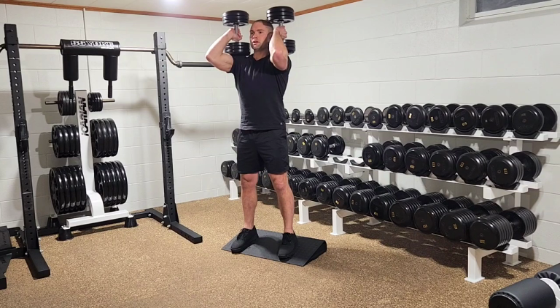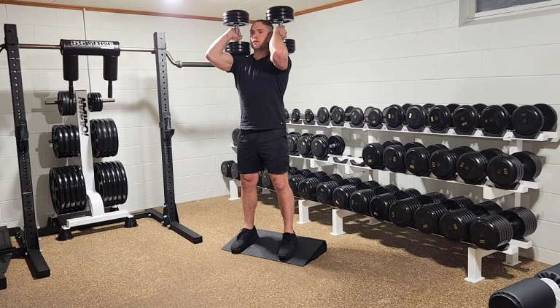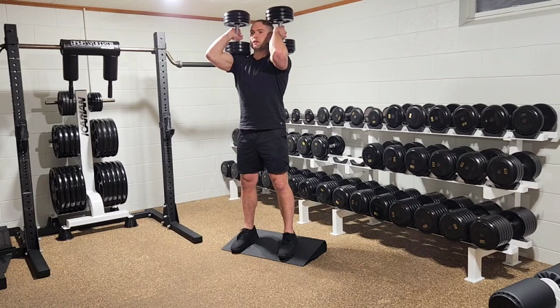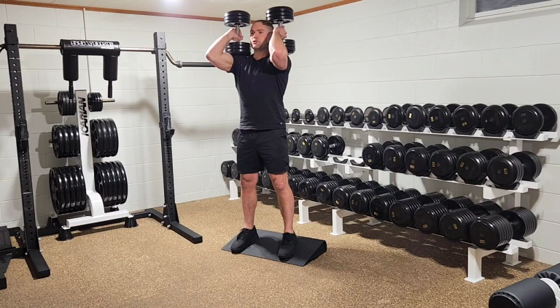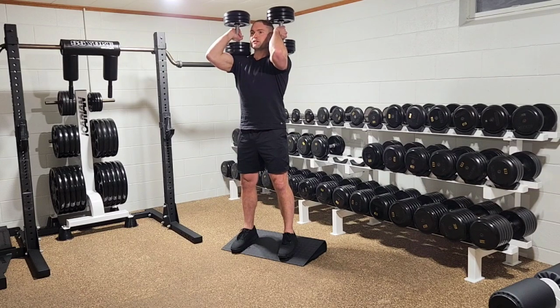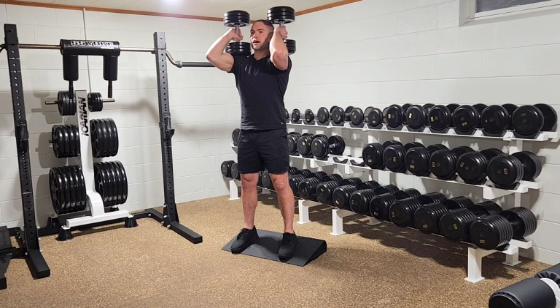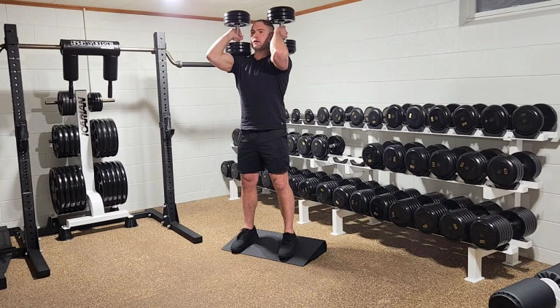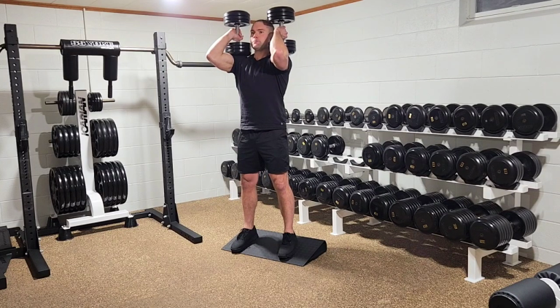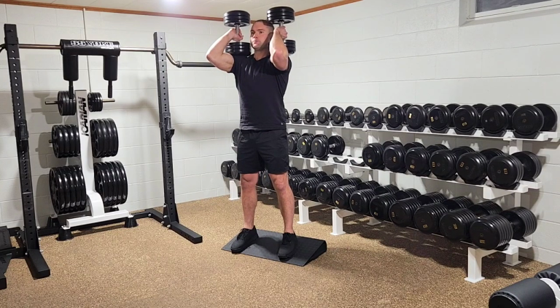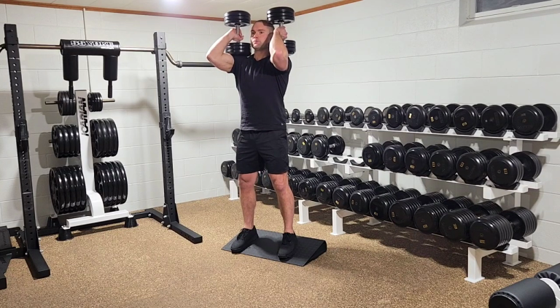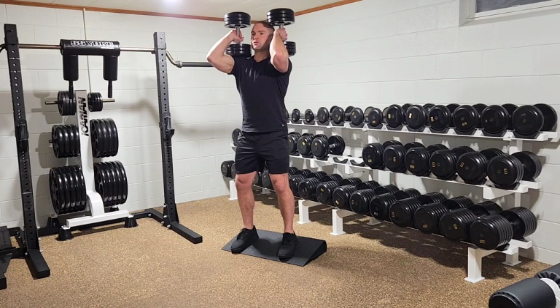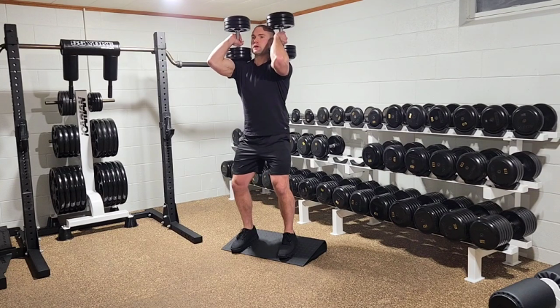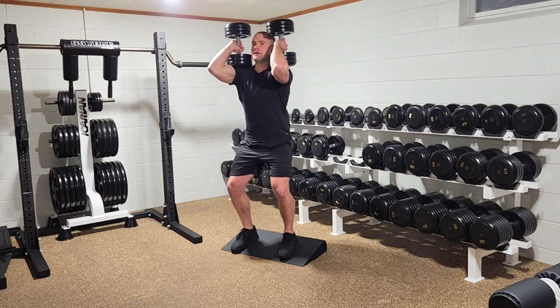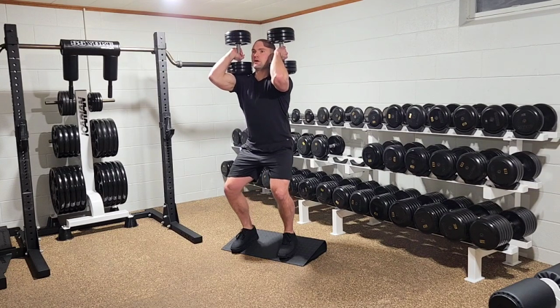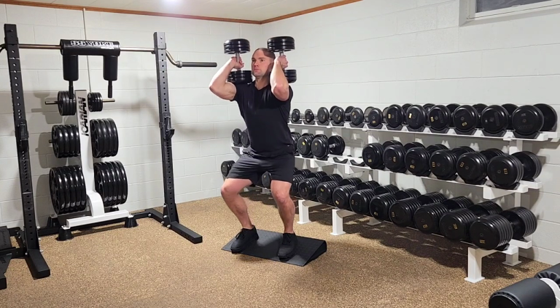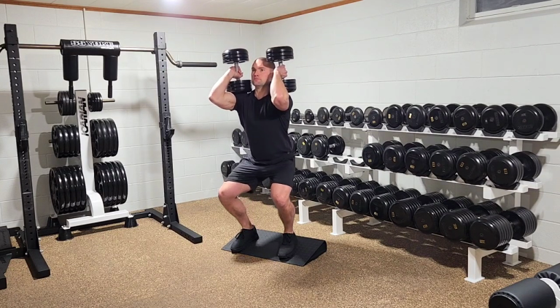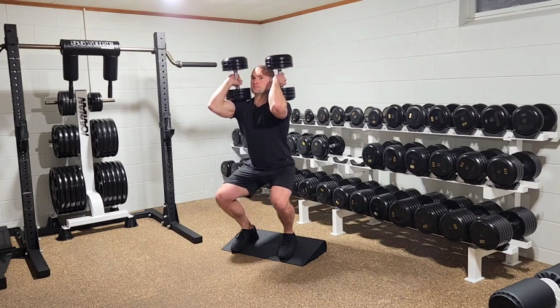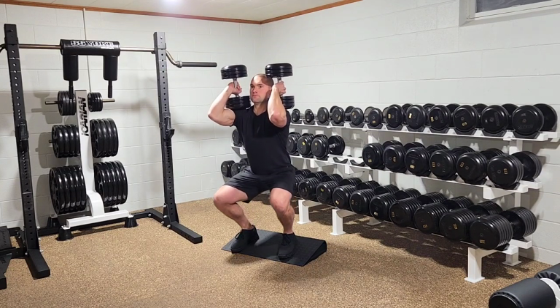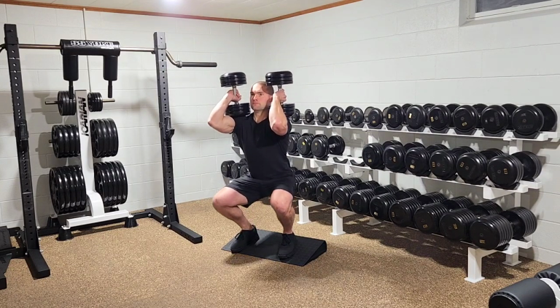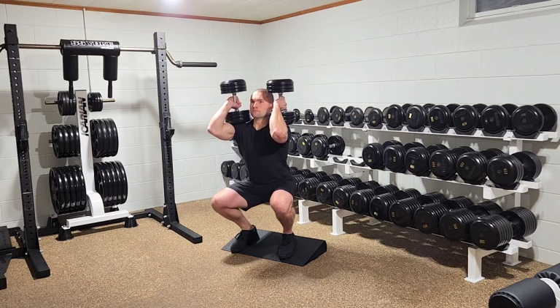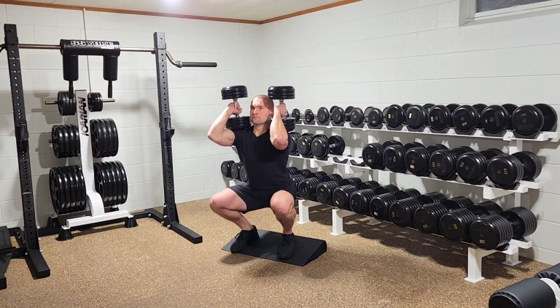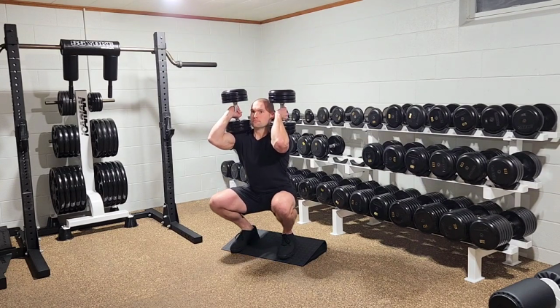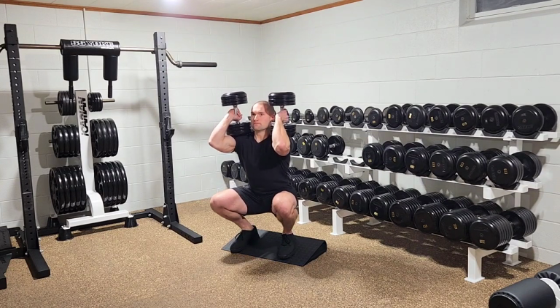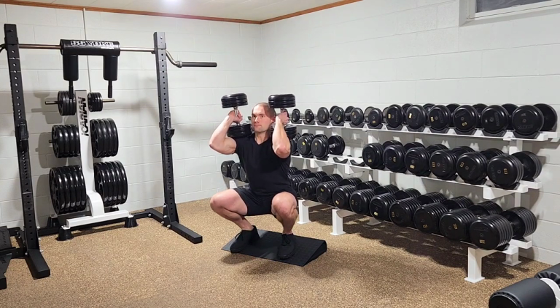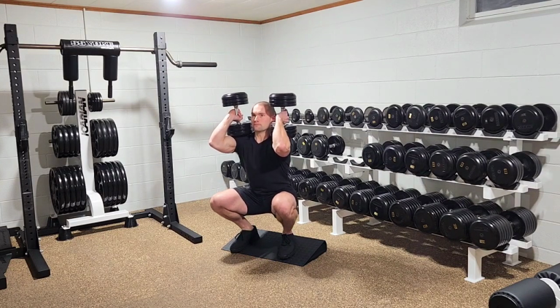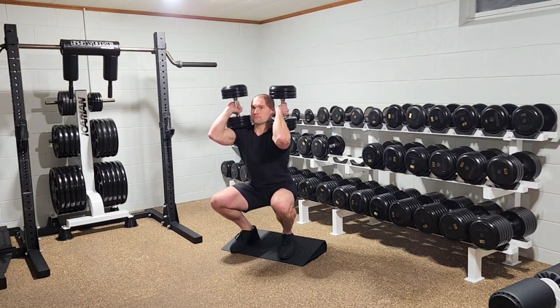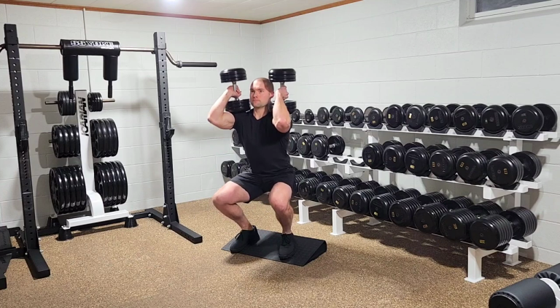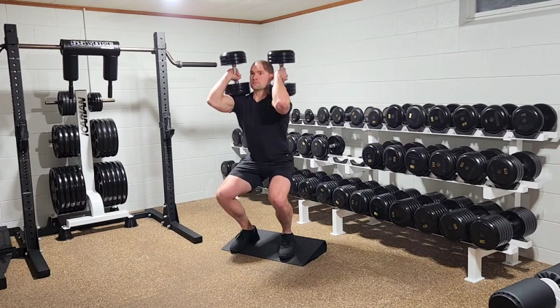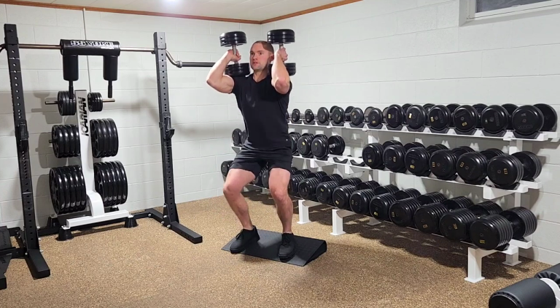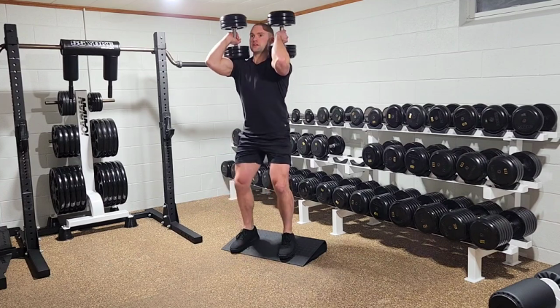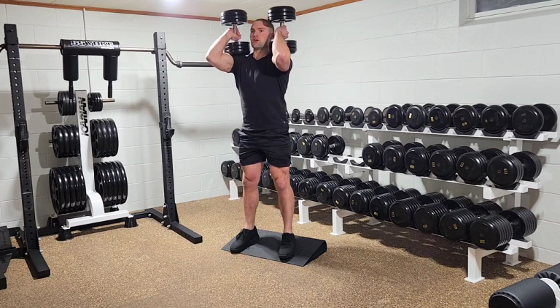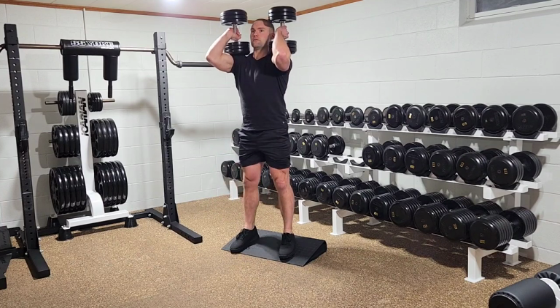Keep your chest high, drop down, stand tall.